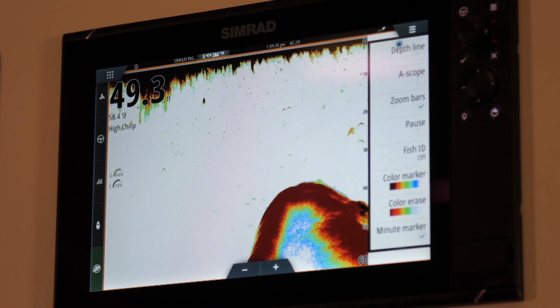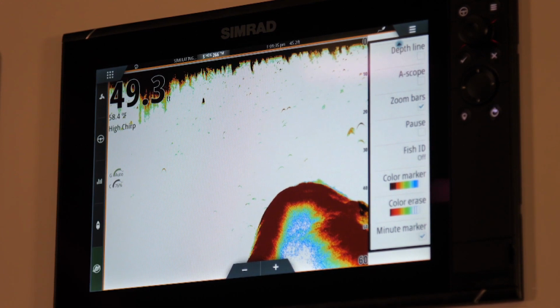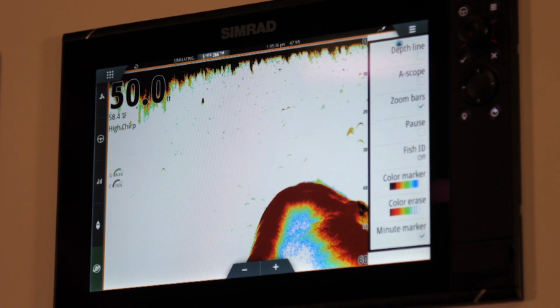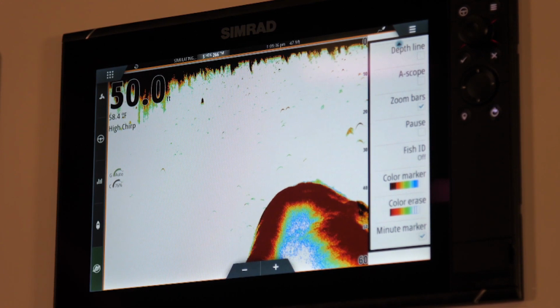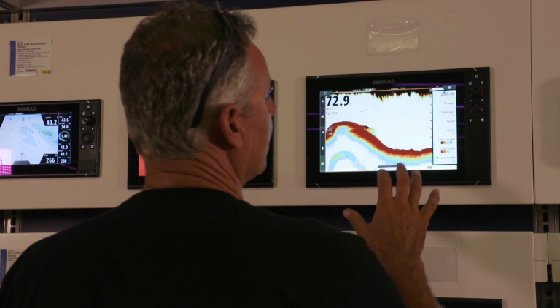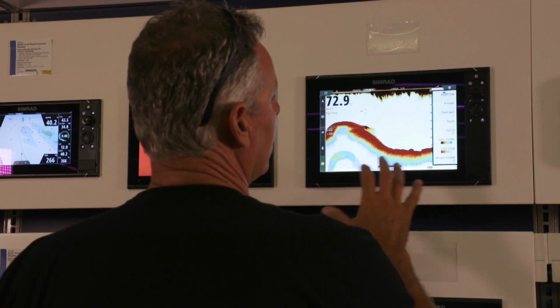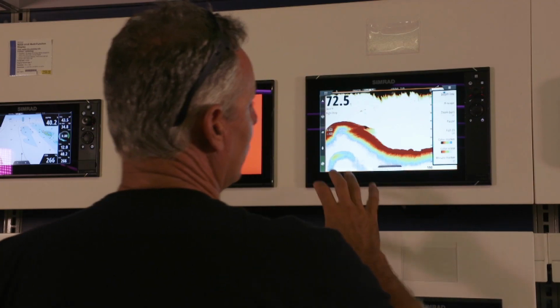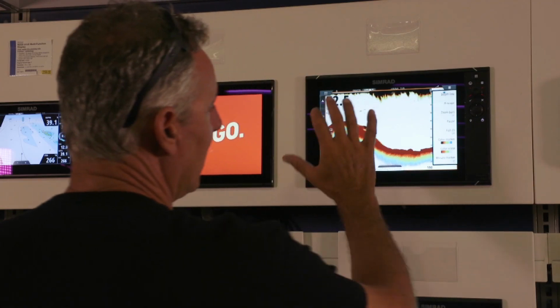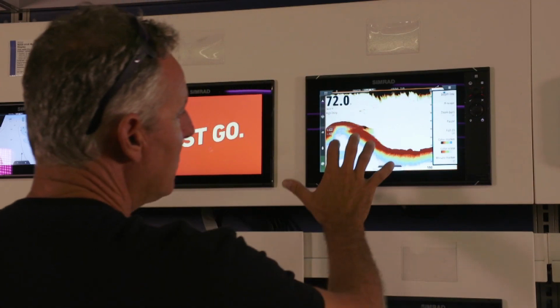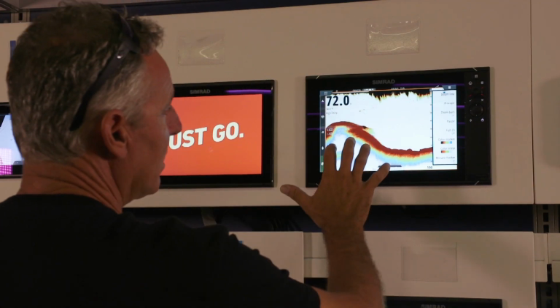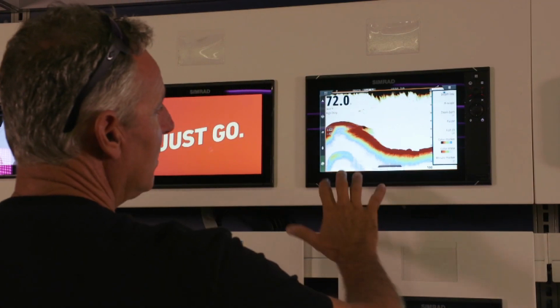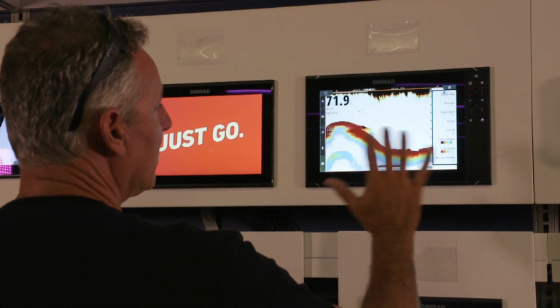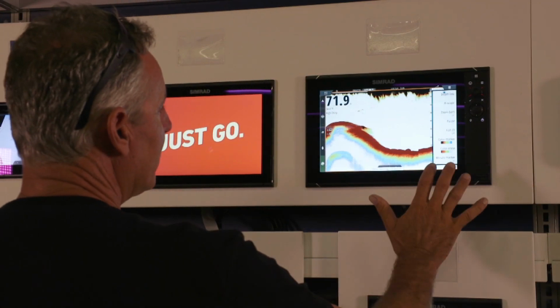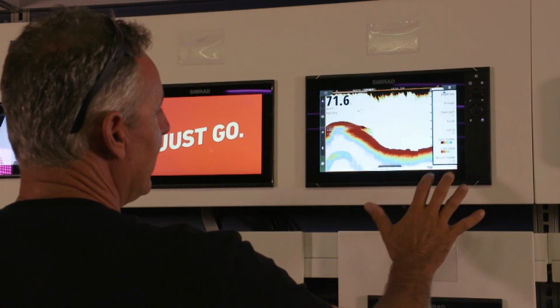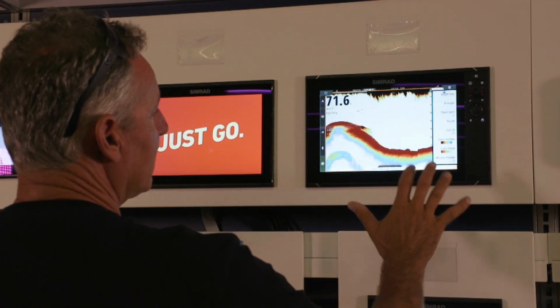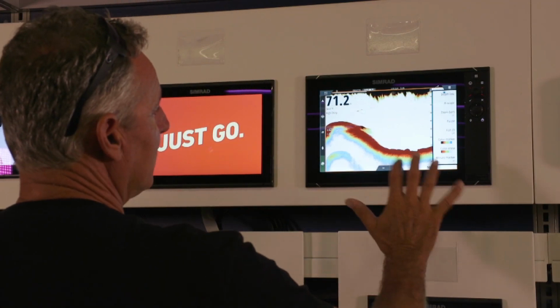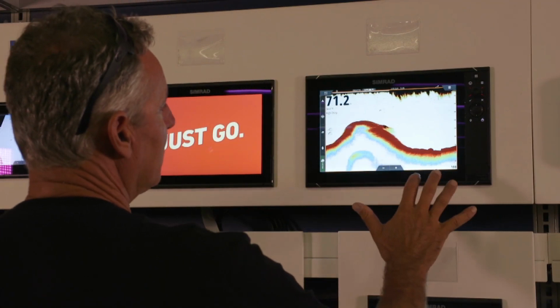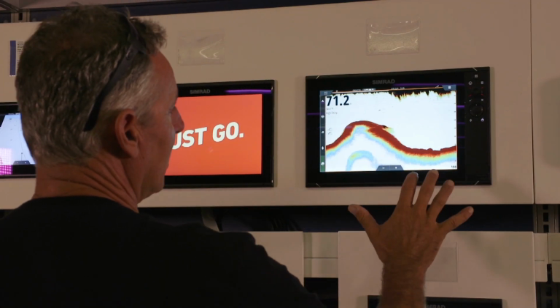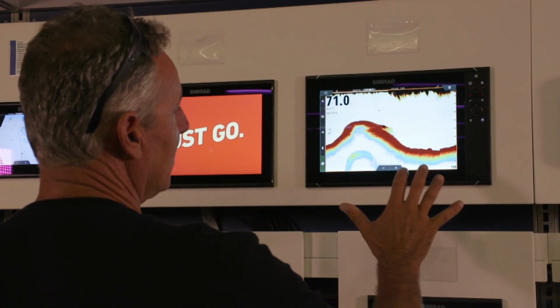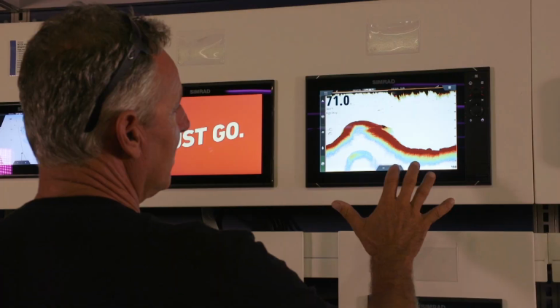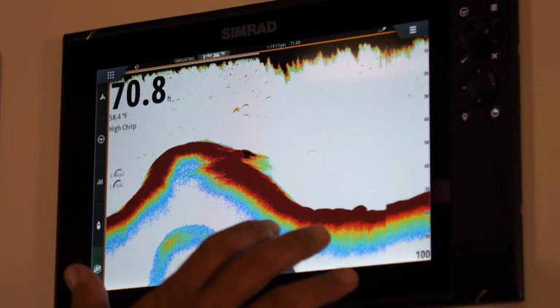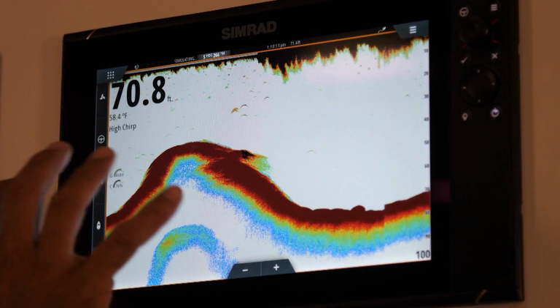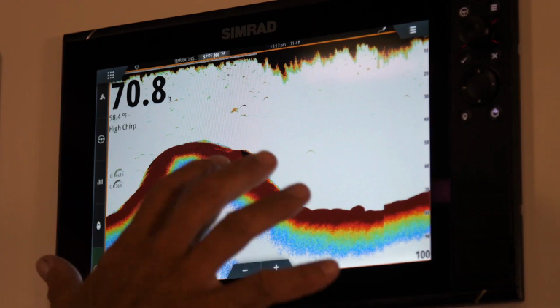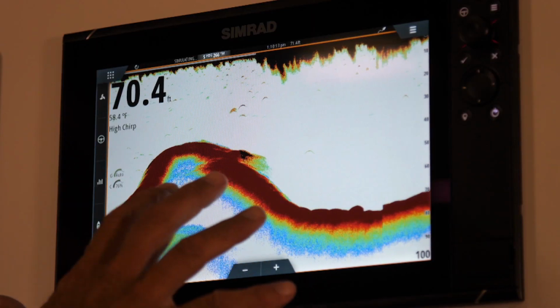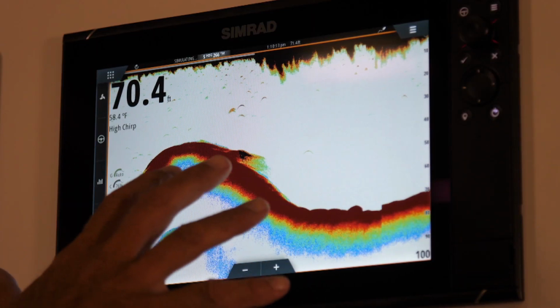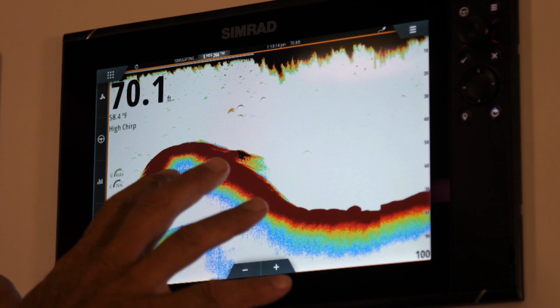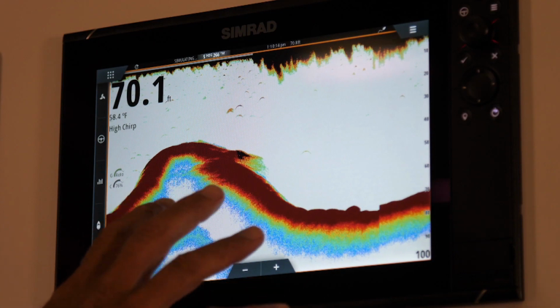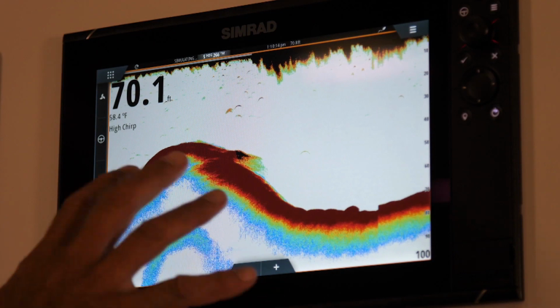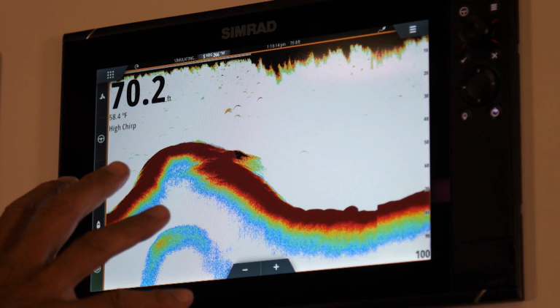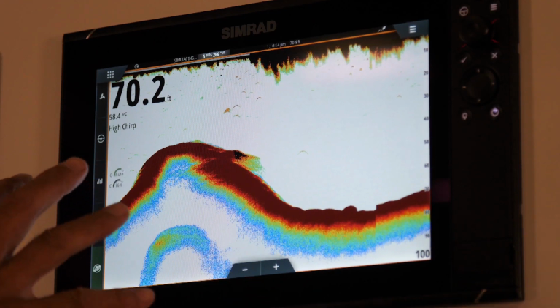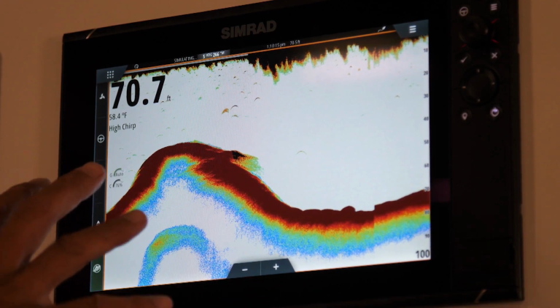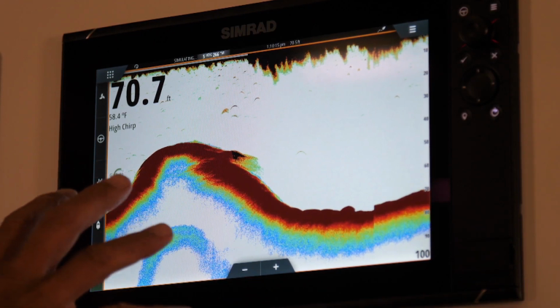Now you have it. With color marker, color erase, and minute marker, you just became a better fisherman and you didn't even know it.